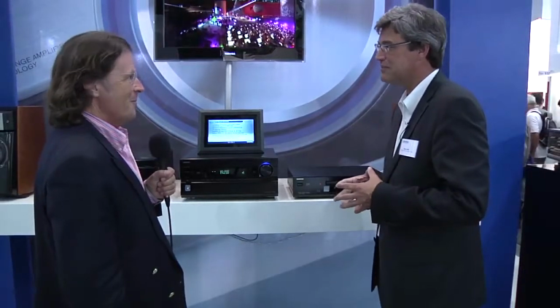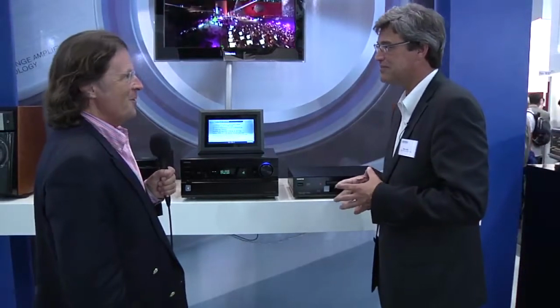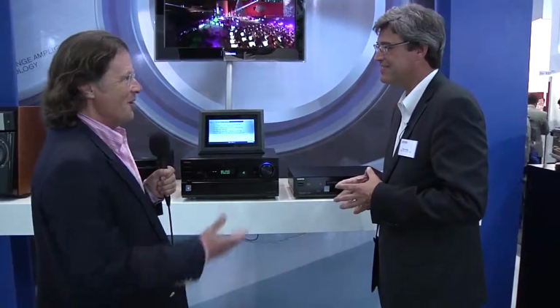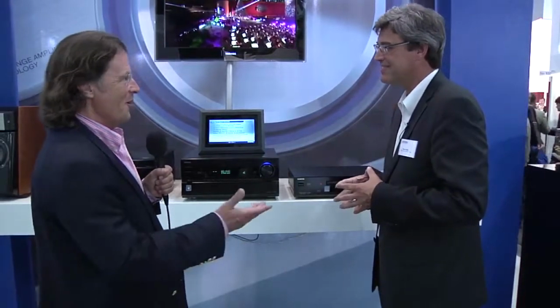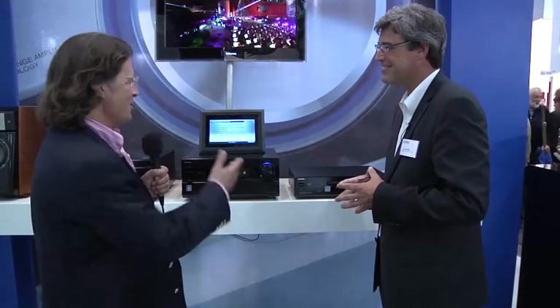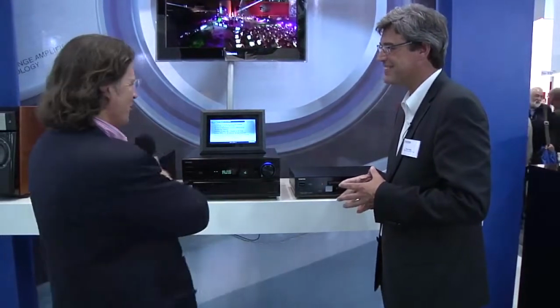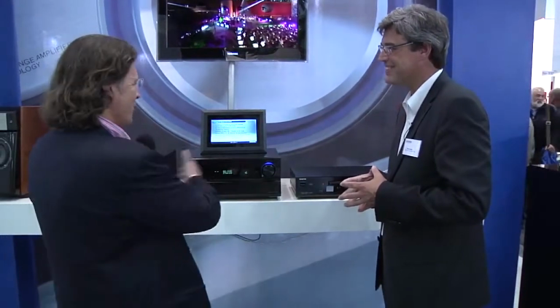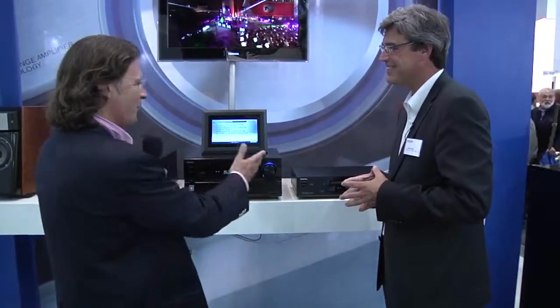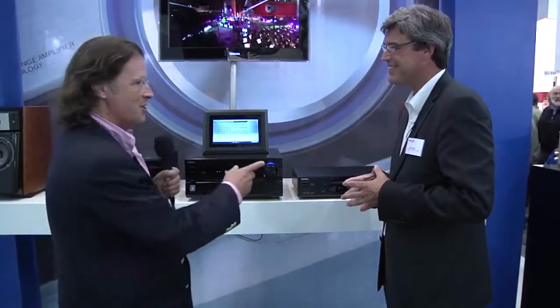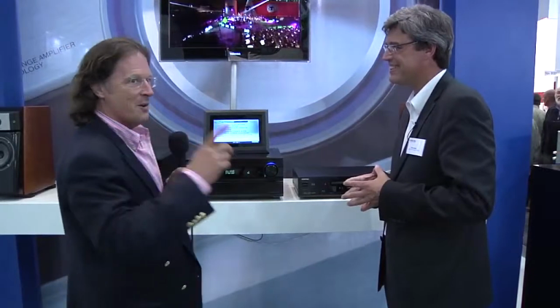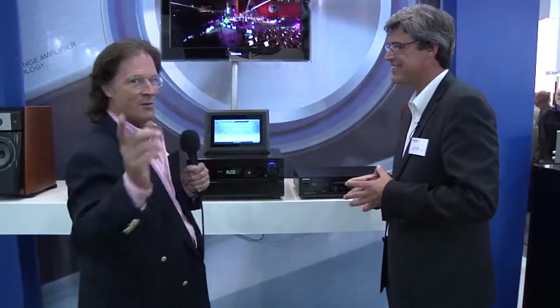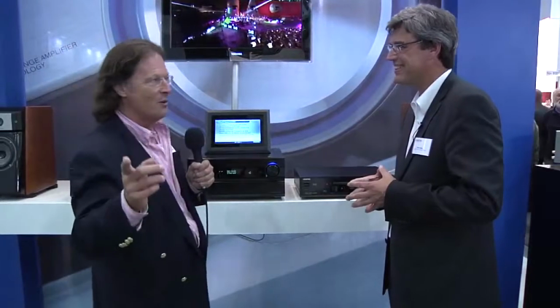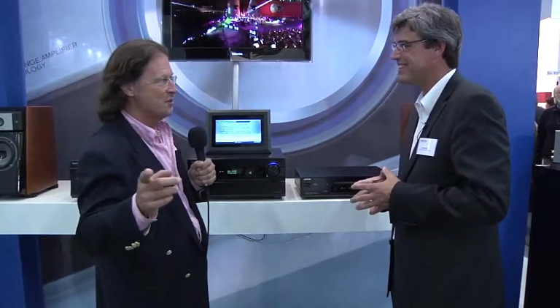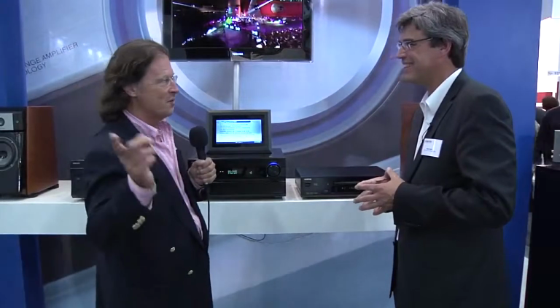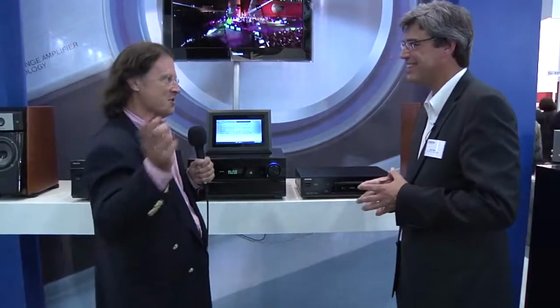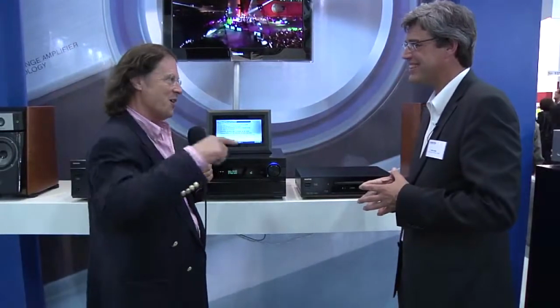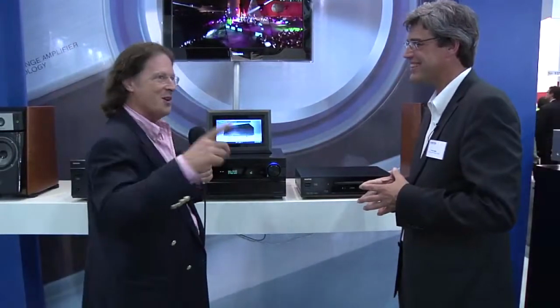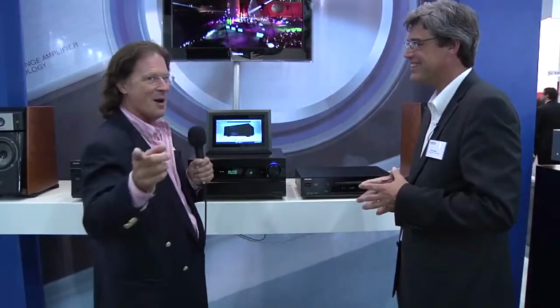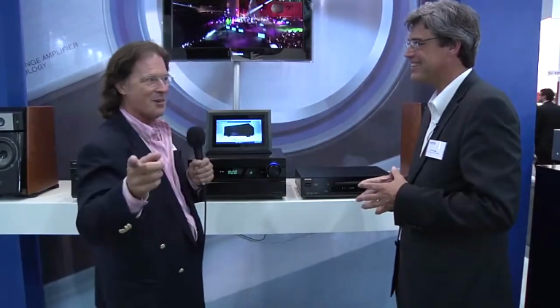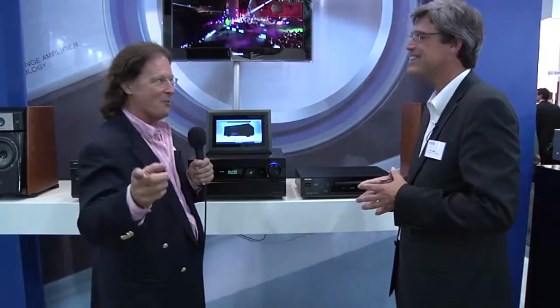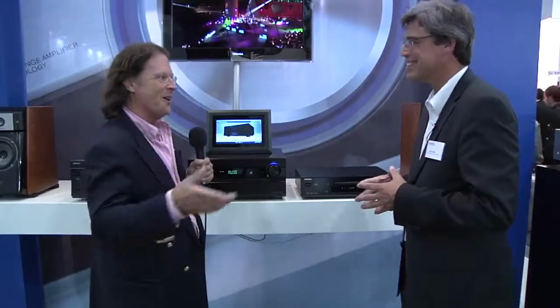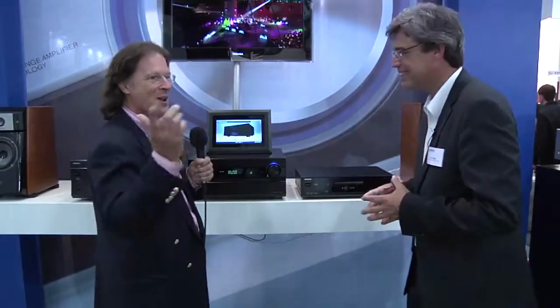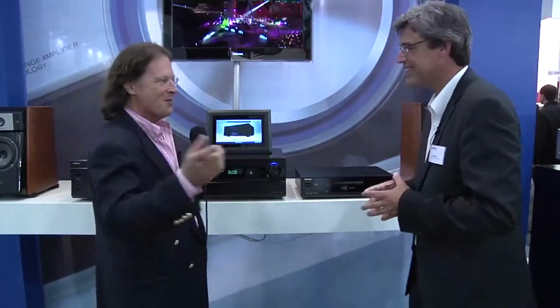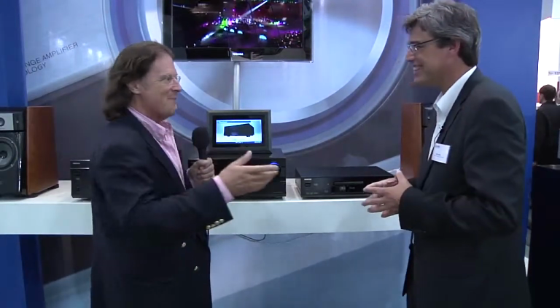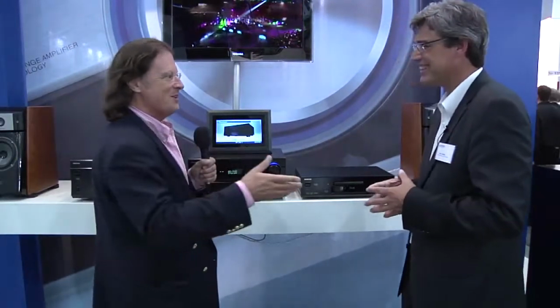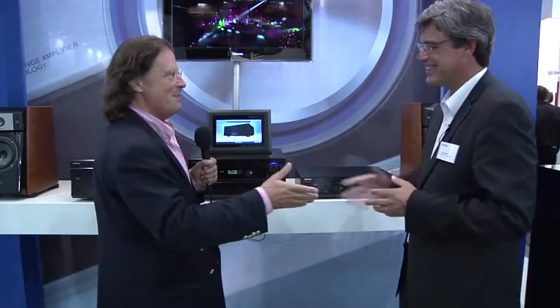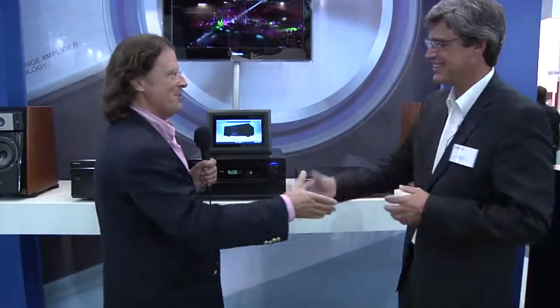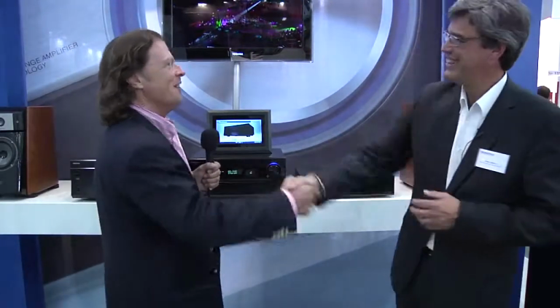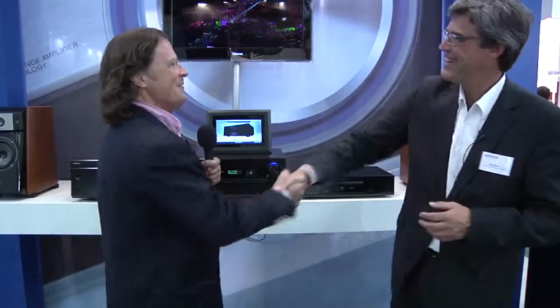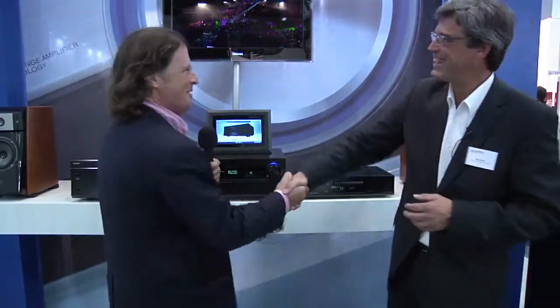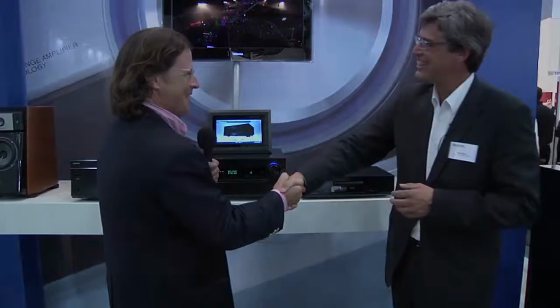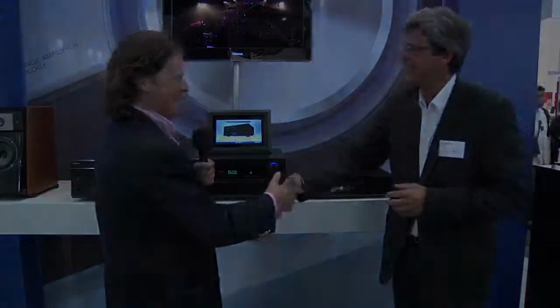Thank you very much for the flagship overview, Peter. To our viewers, there's another video about the networking — keep in tune. Thank you very much.